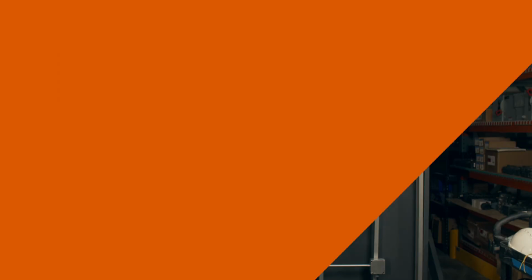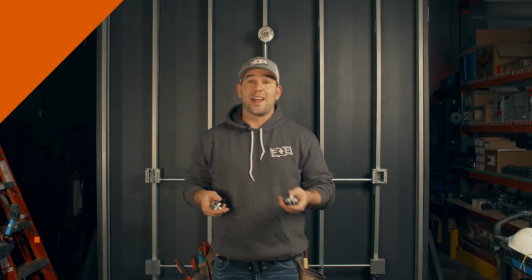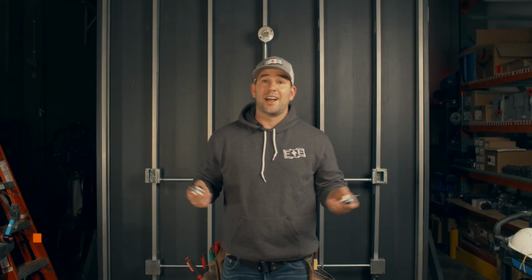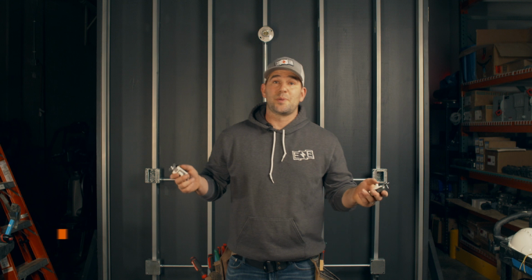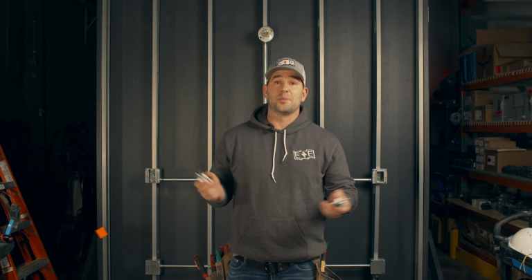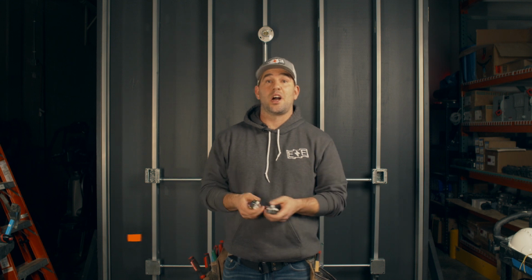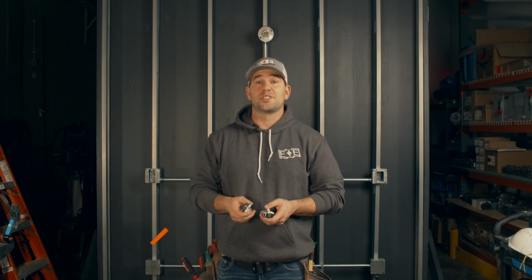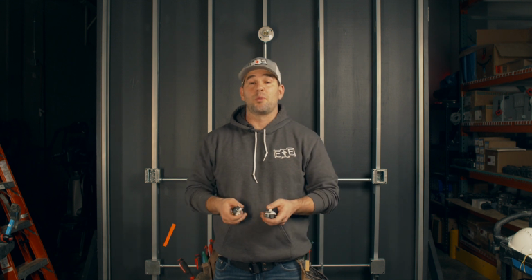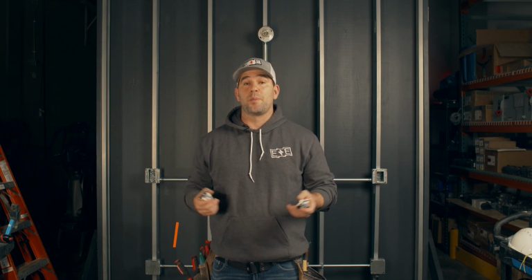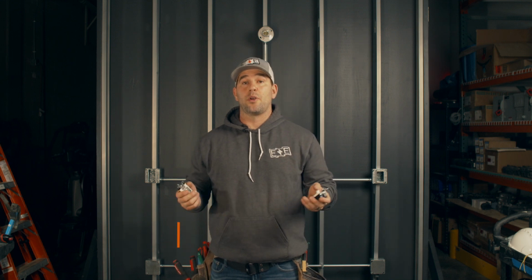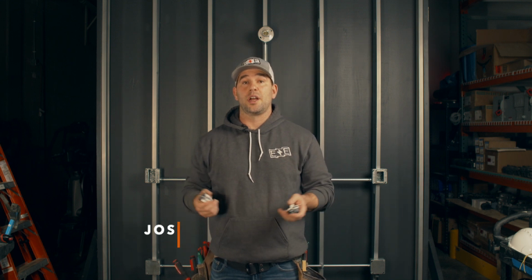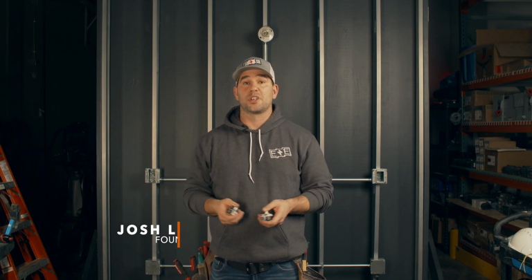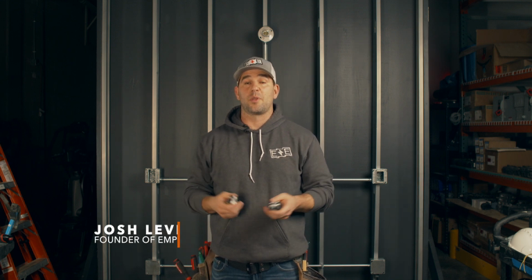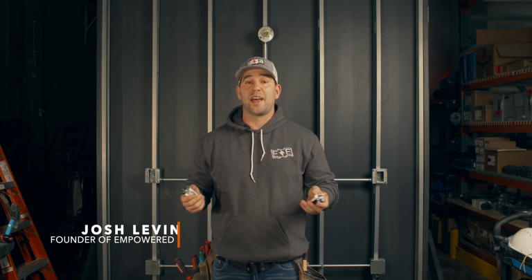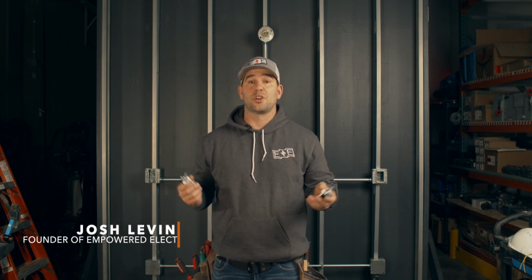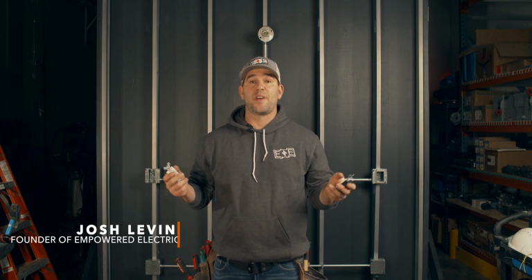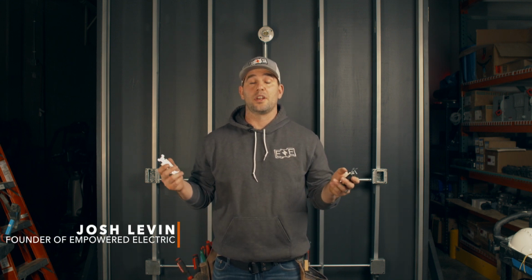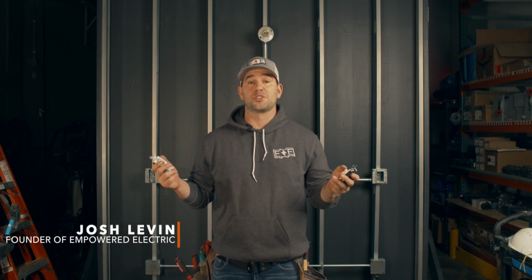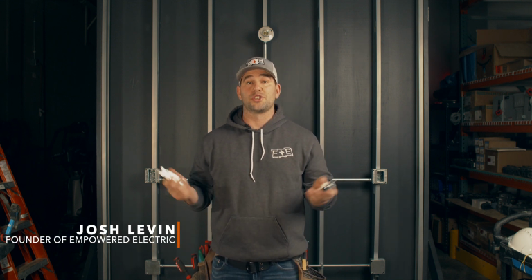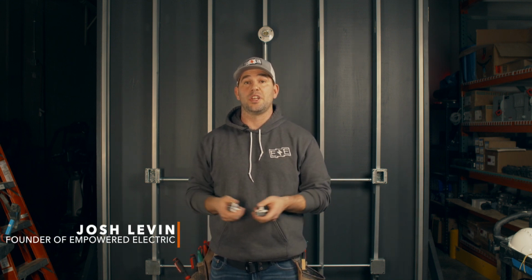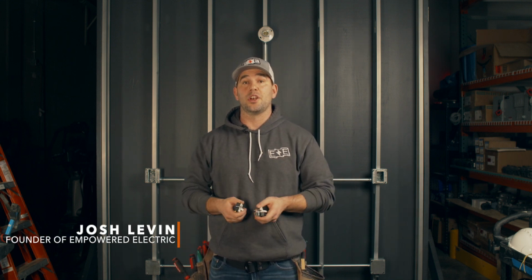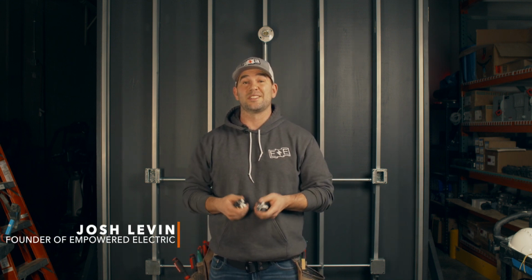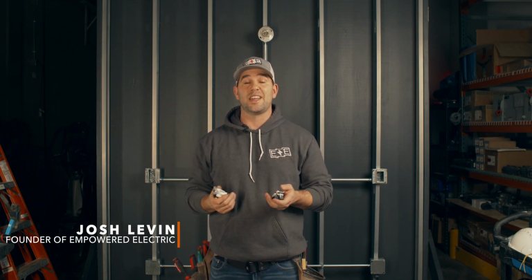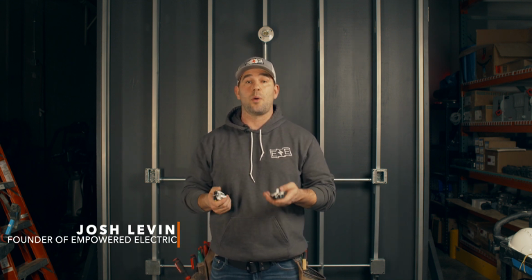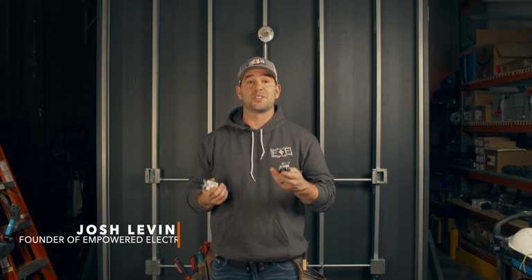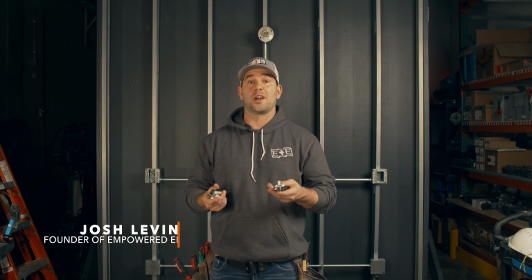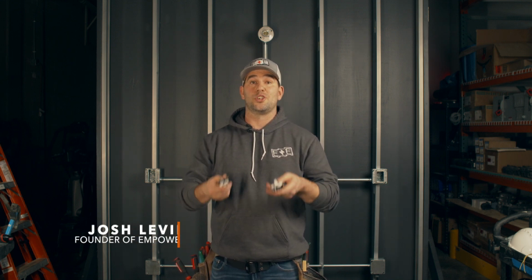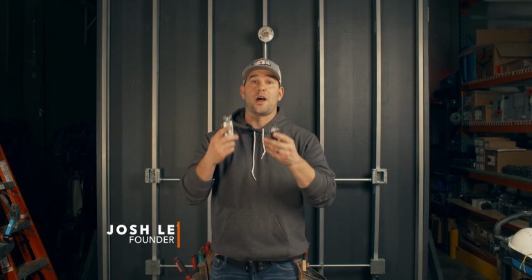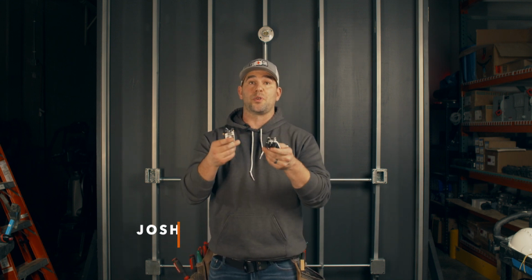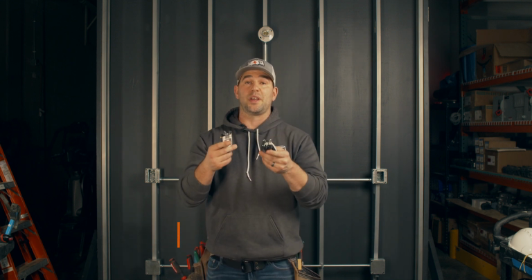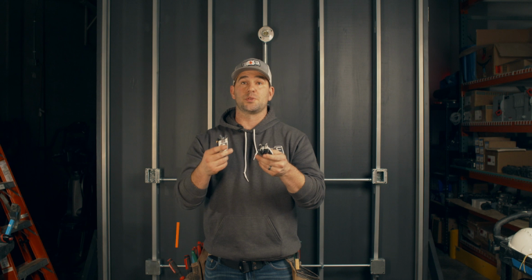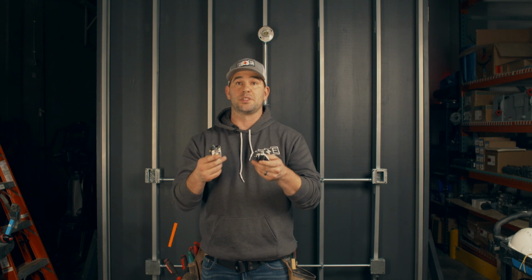Hi guys, my name is Josh. I'm with Empowered Electric. I'm the master and founding electrician here, and today I want to talk to you about three-way switches.